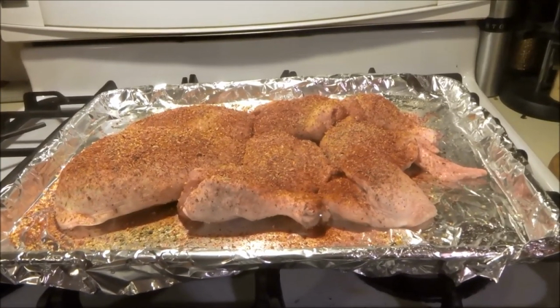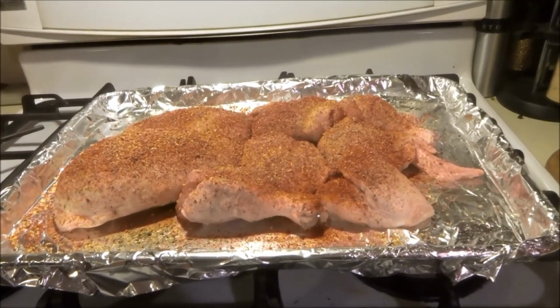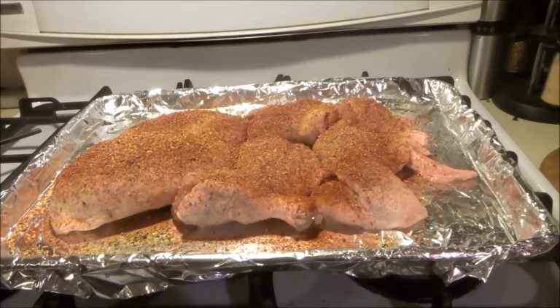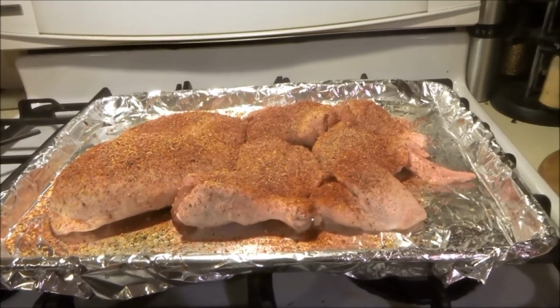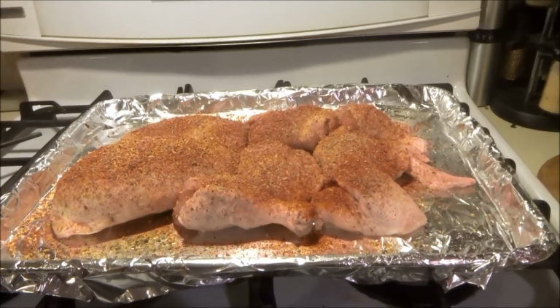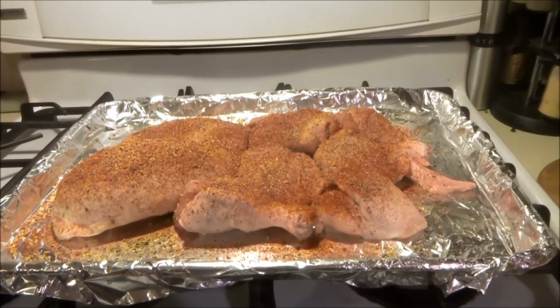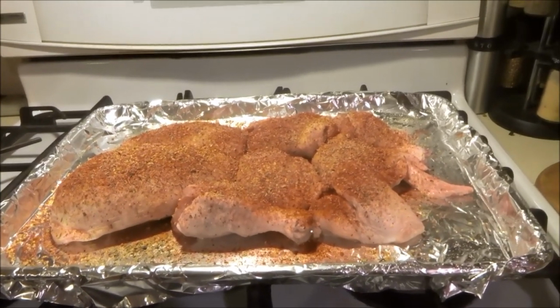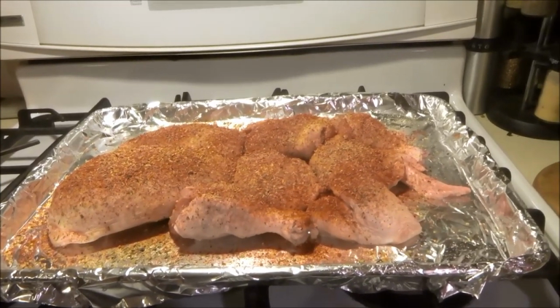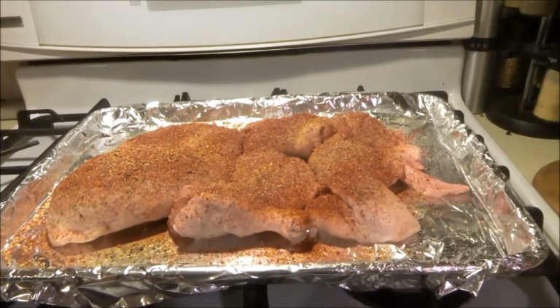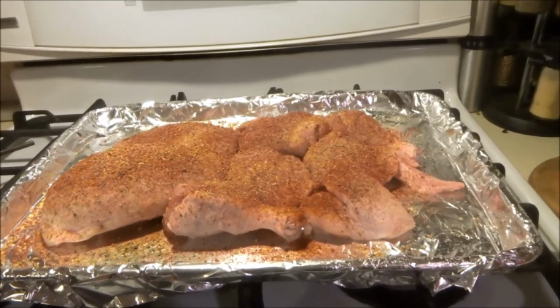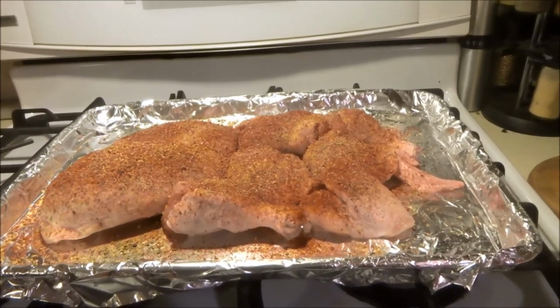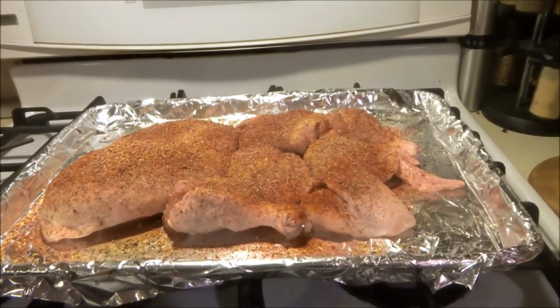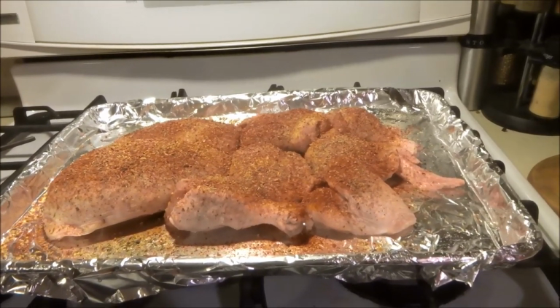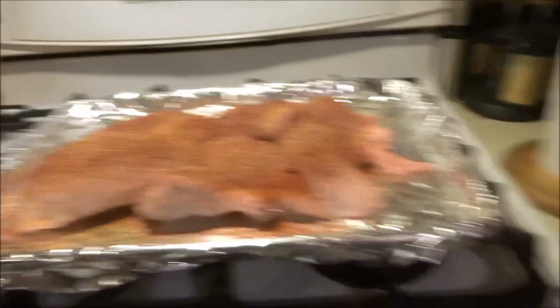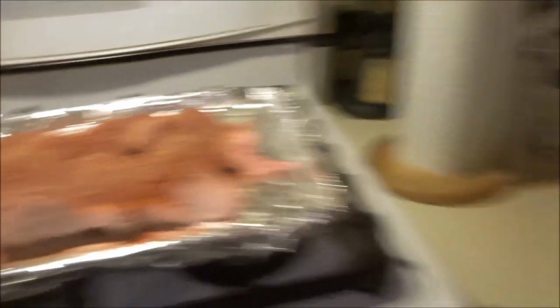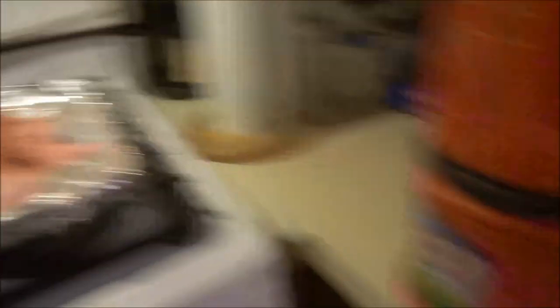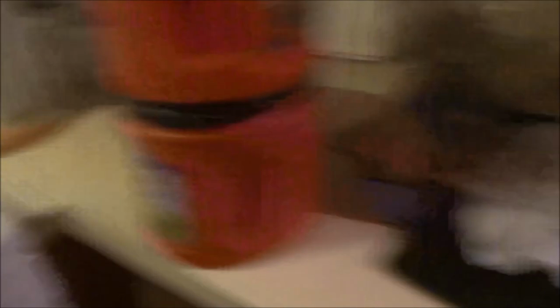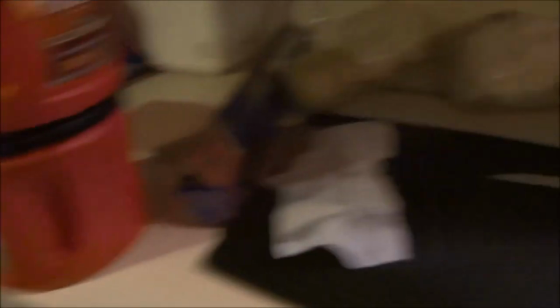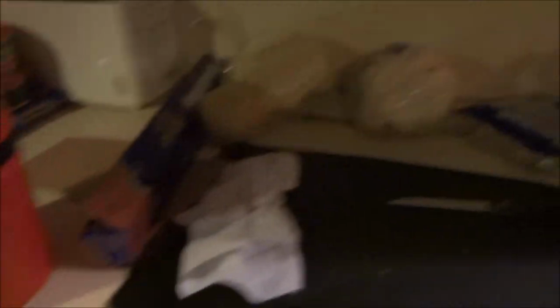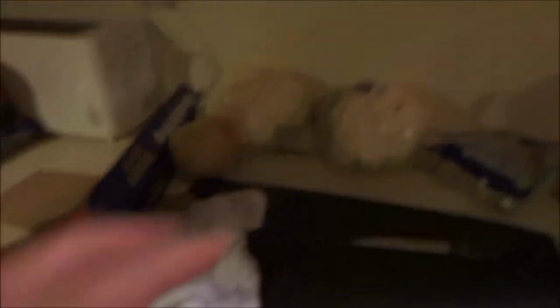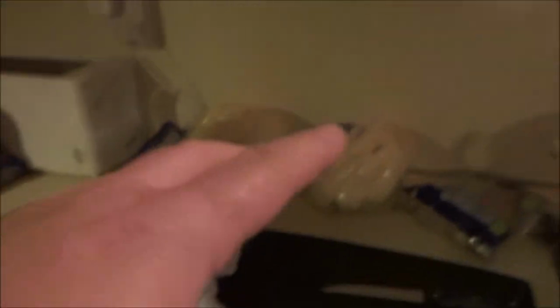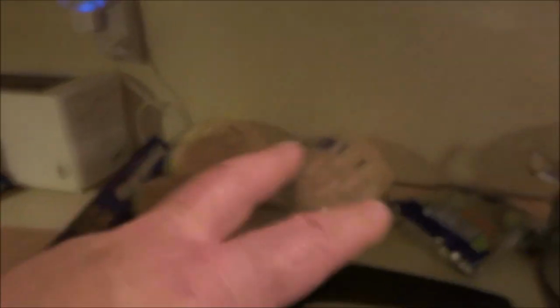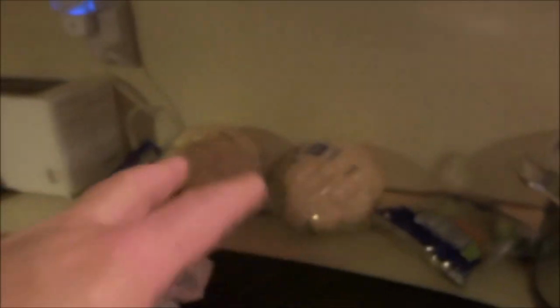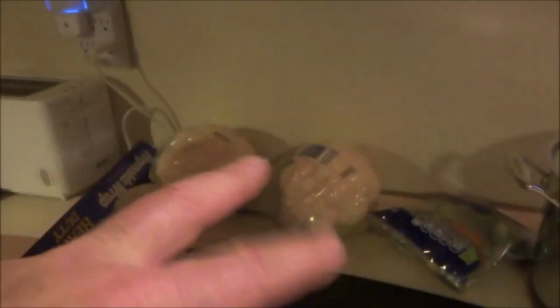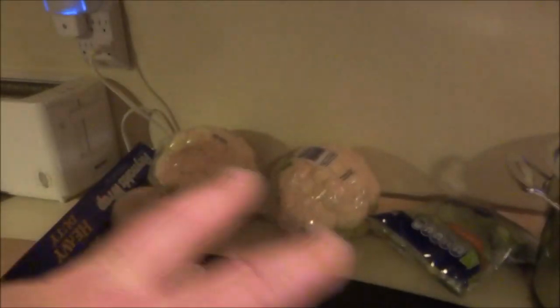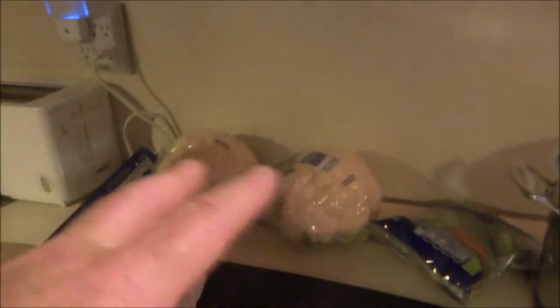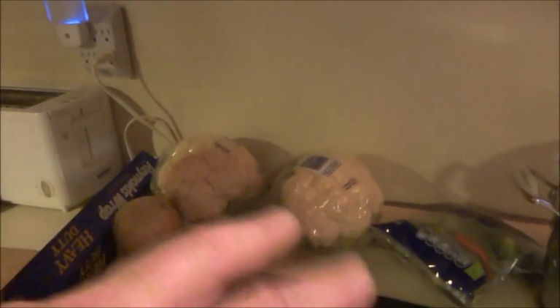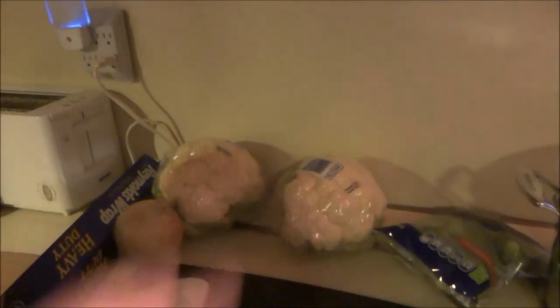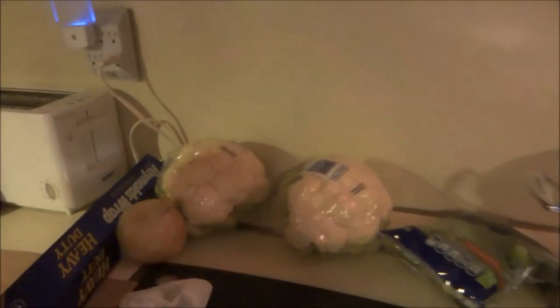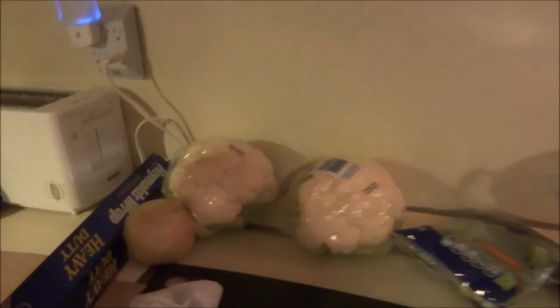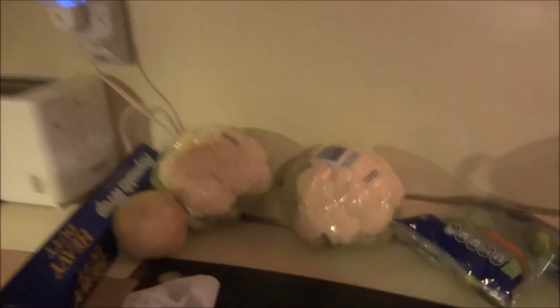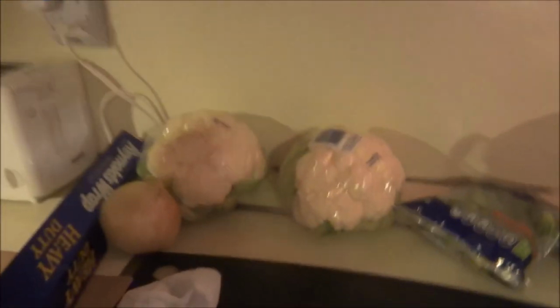In the meantime, we'll get our cauliflower ready to rock and roll.